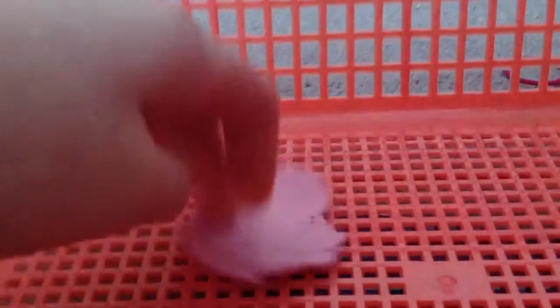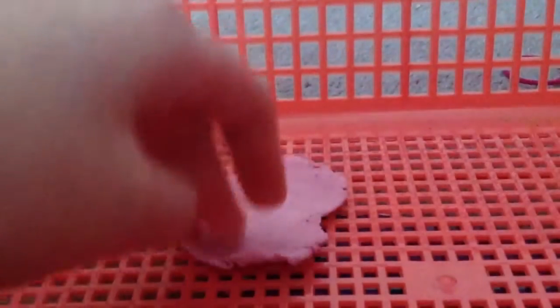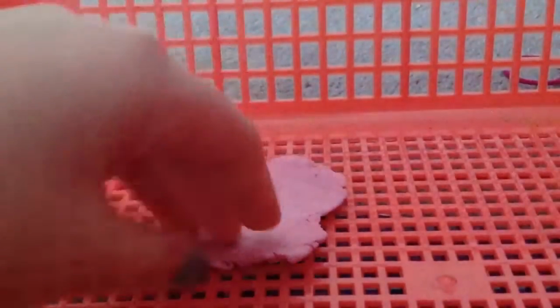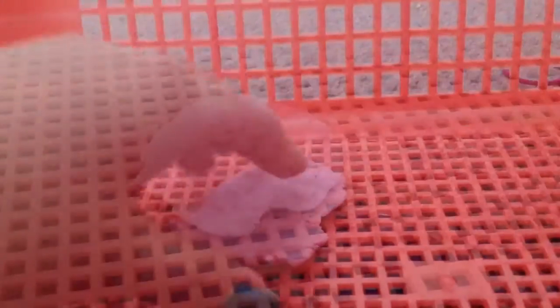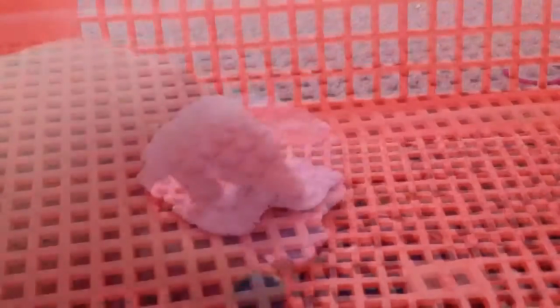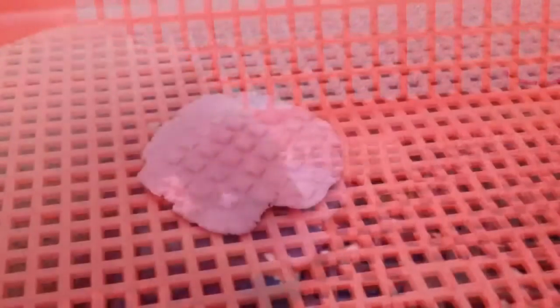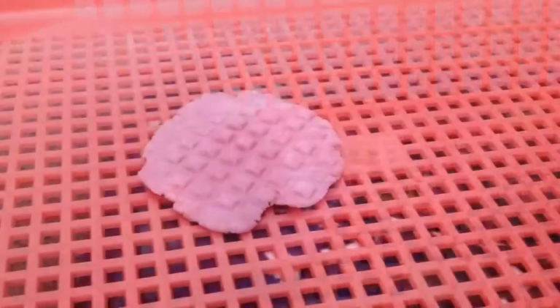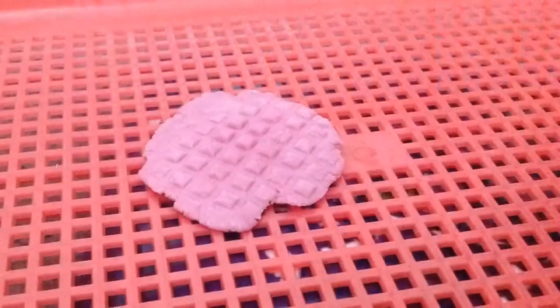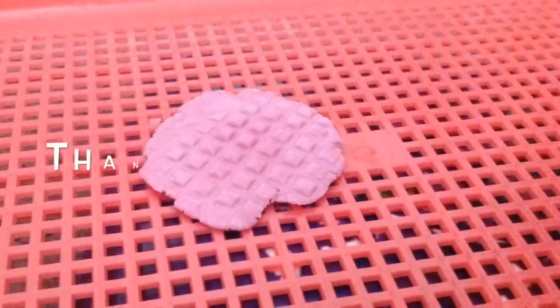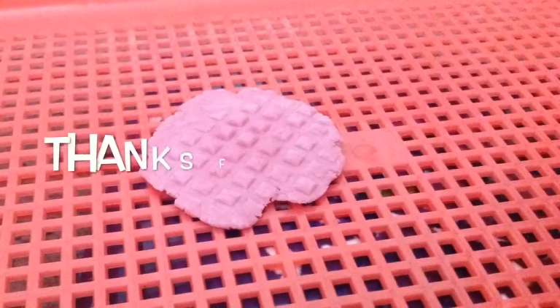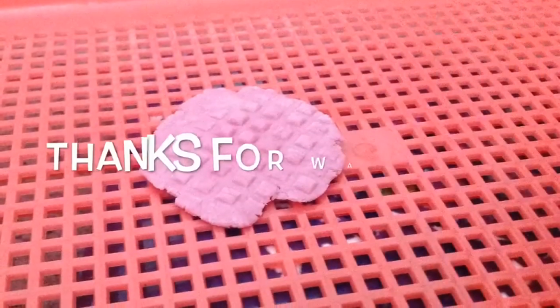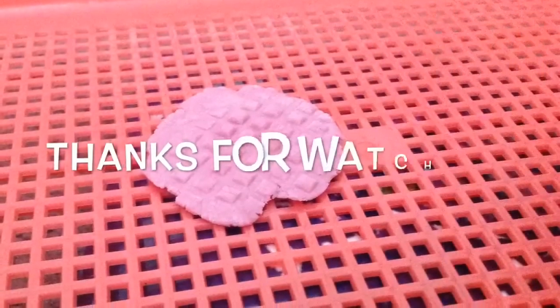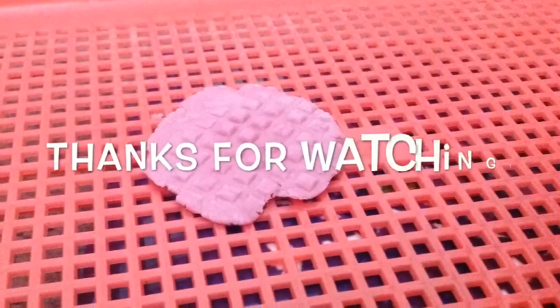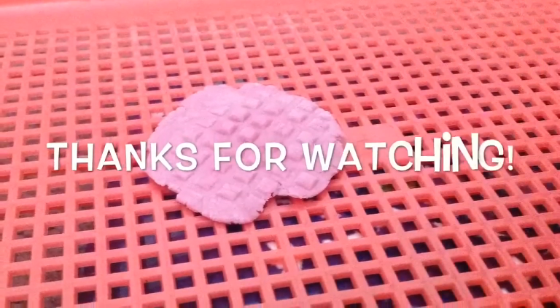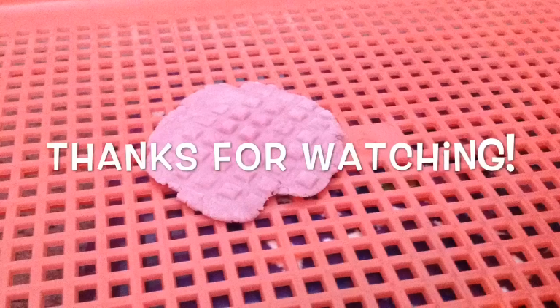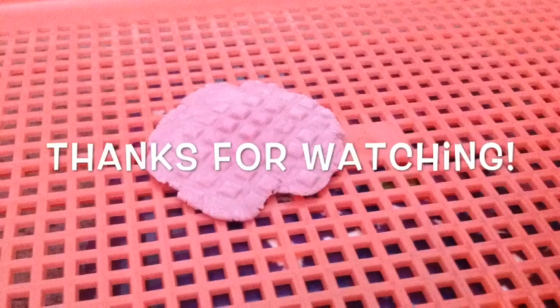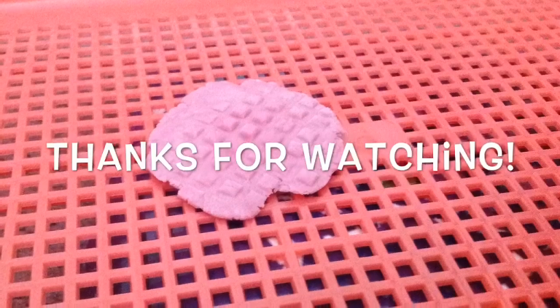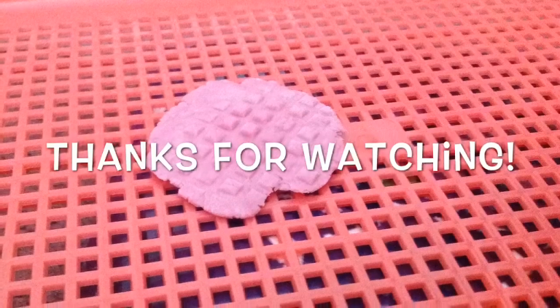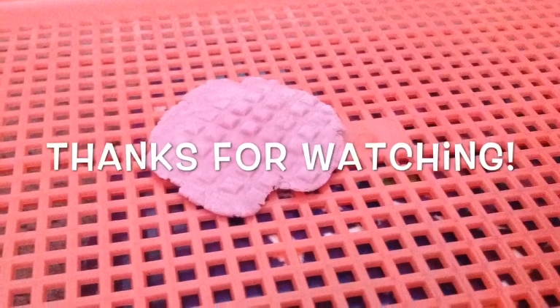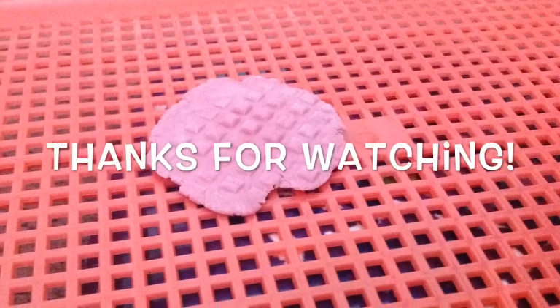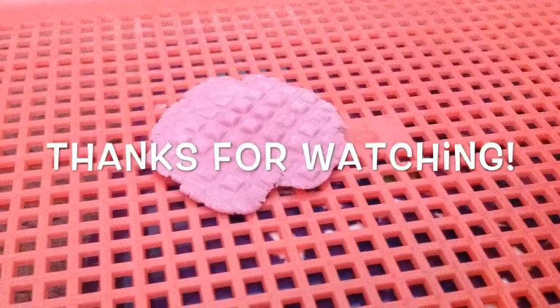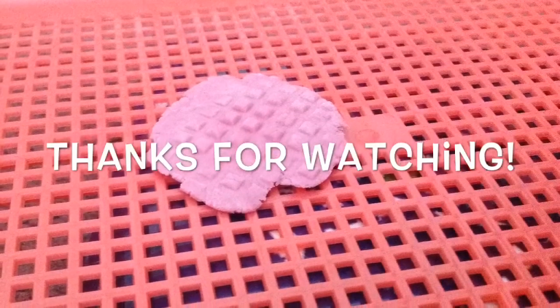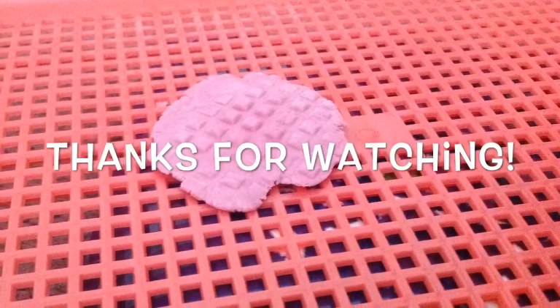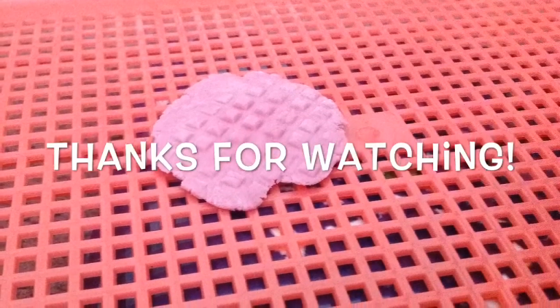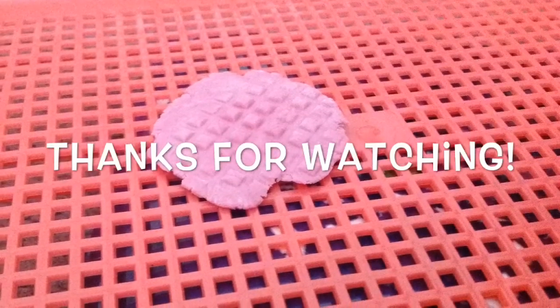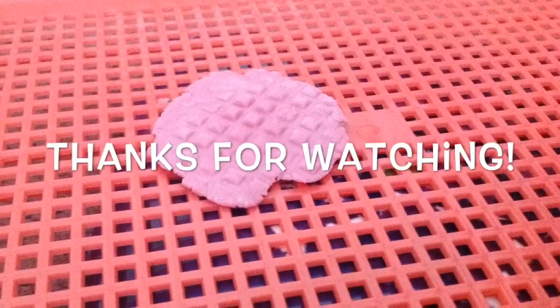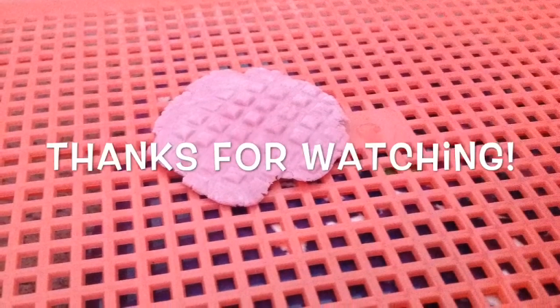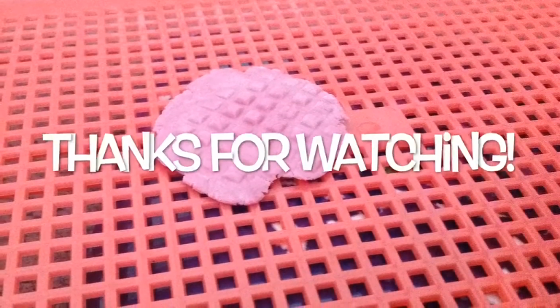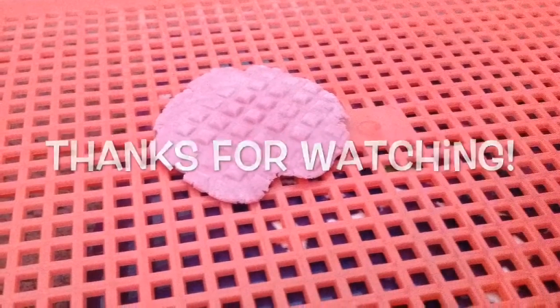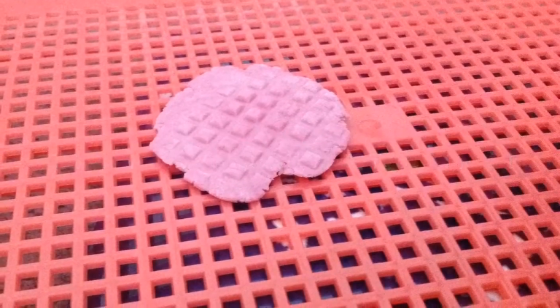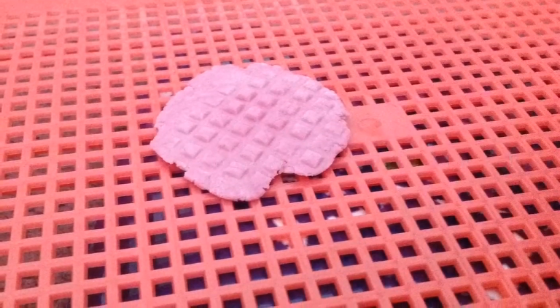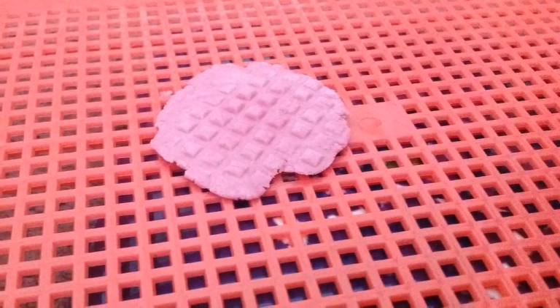Thanks for watching and I hope you subscribe and like this video. Bye!